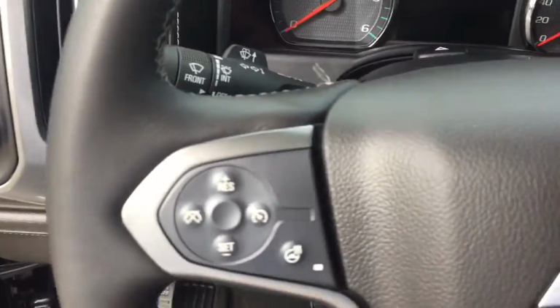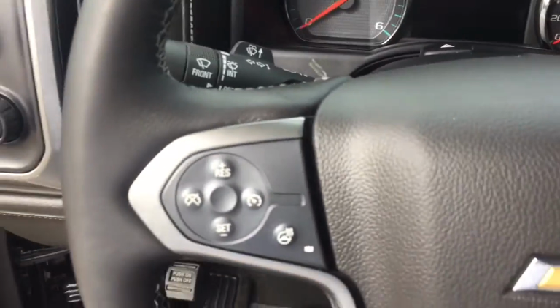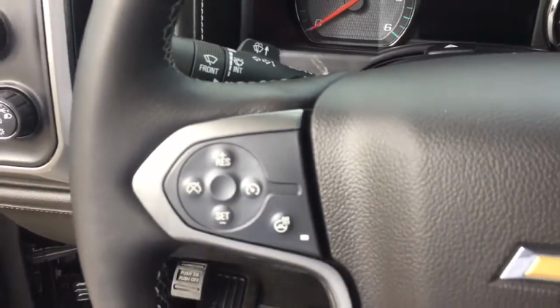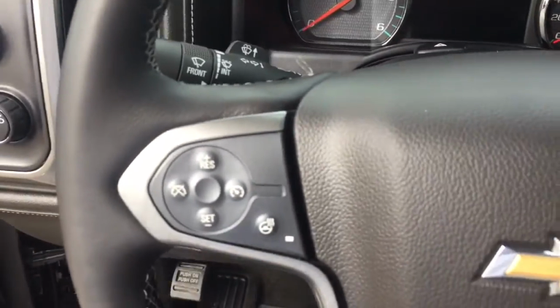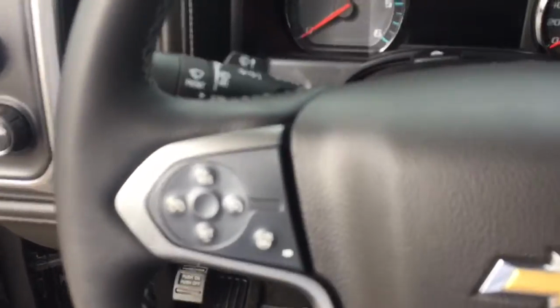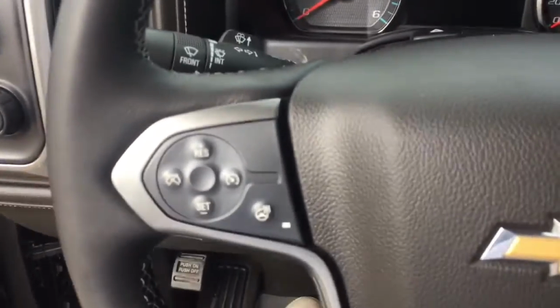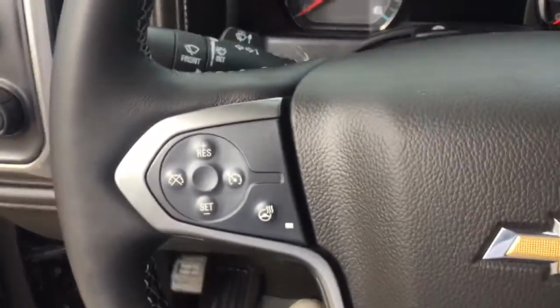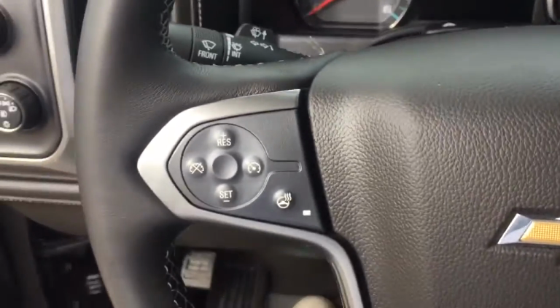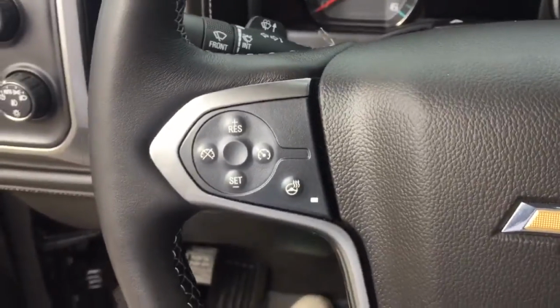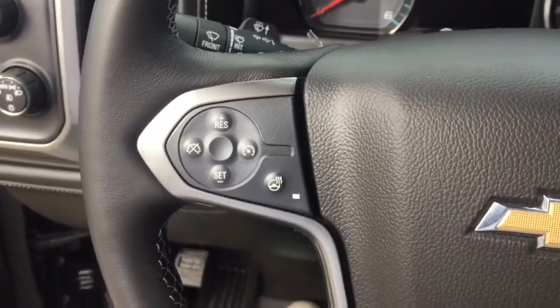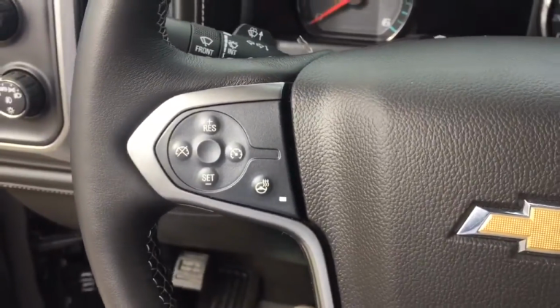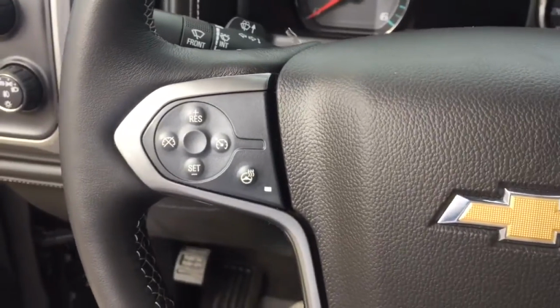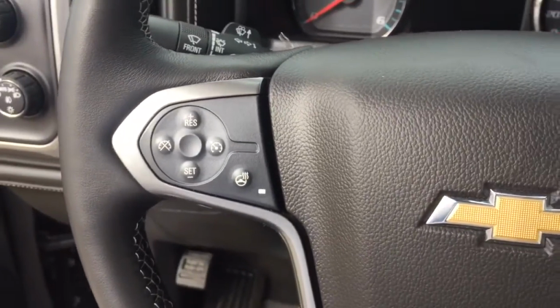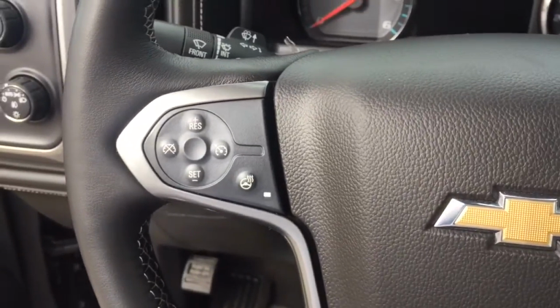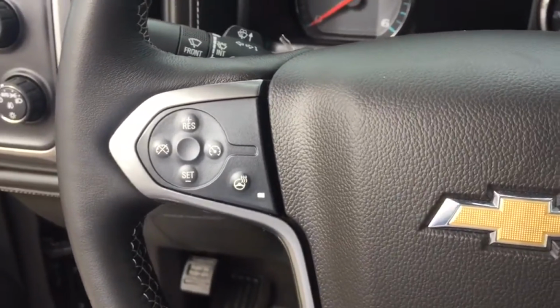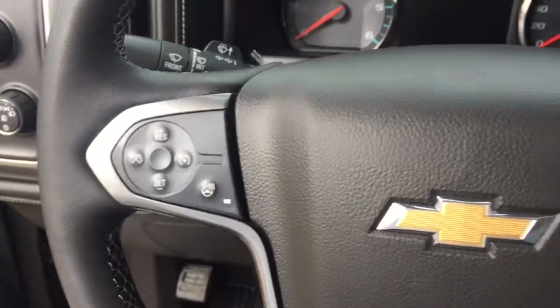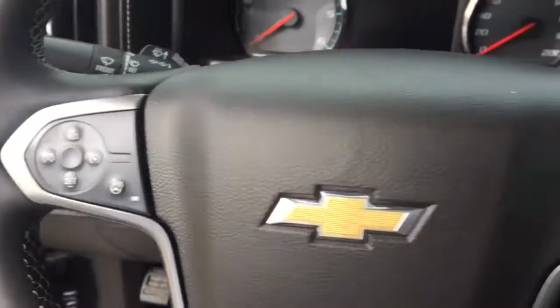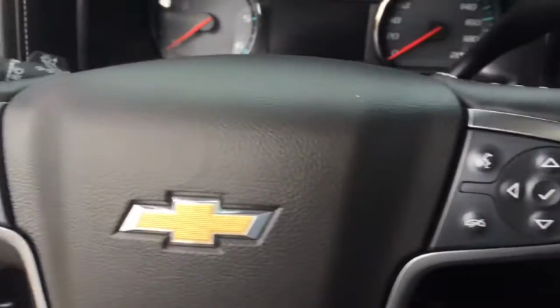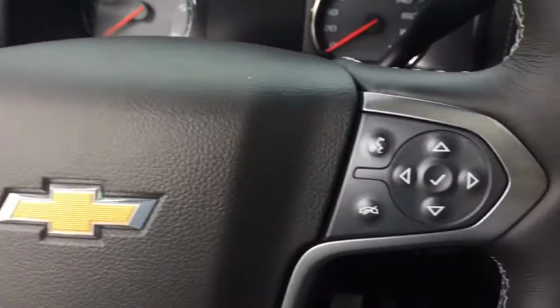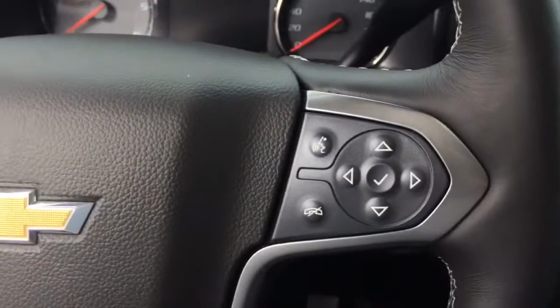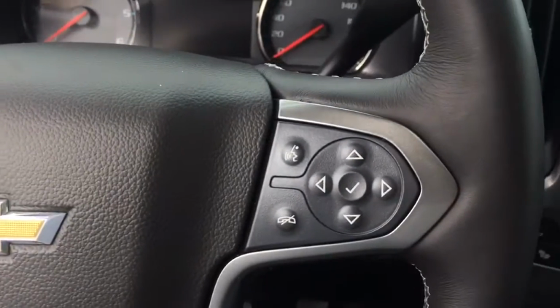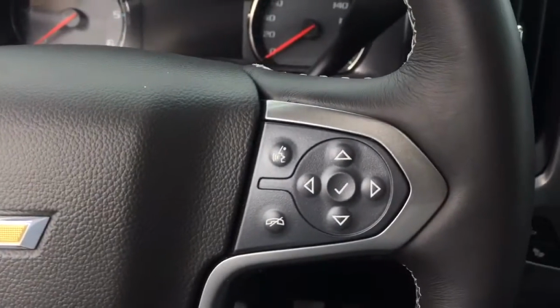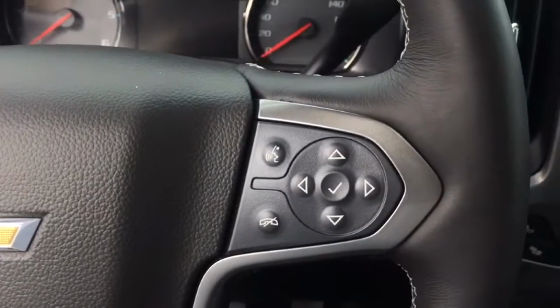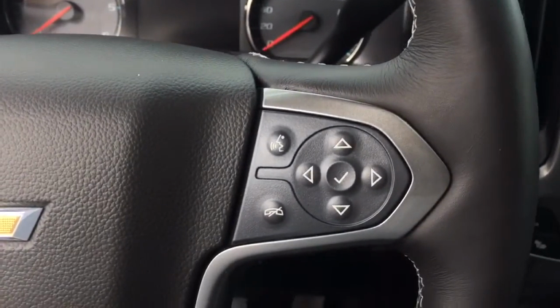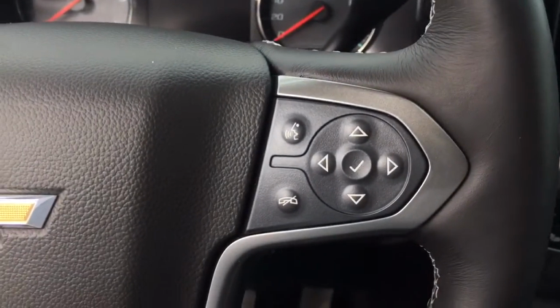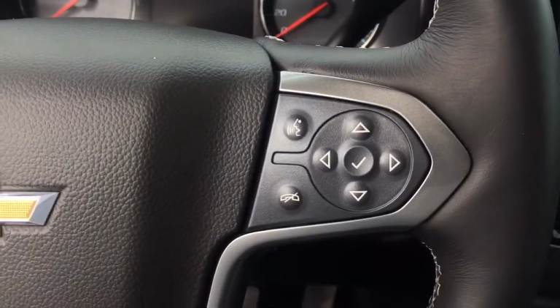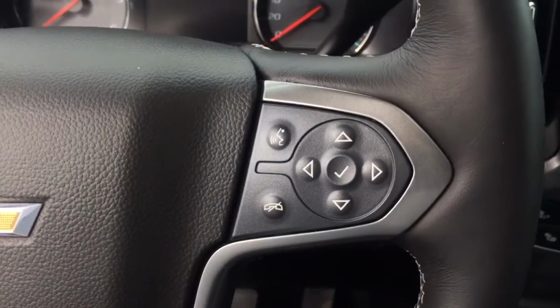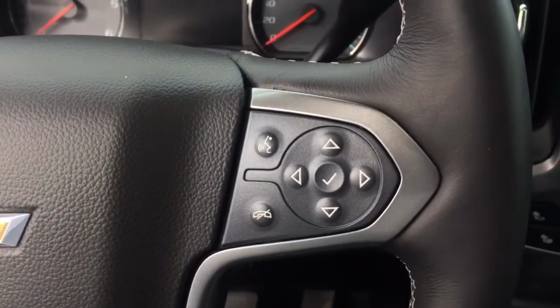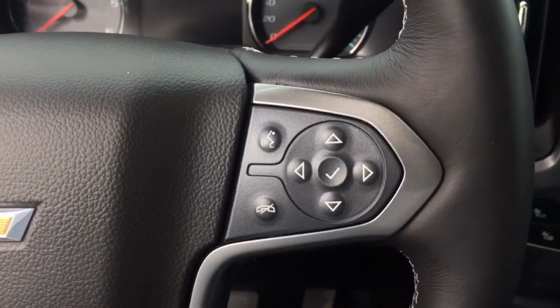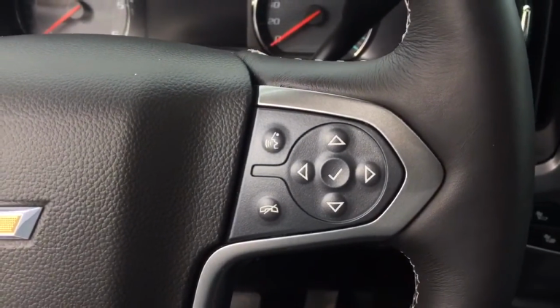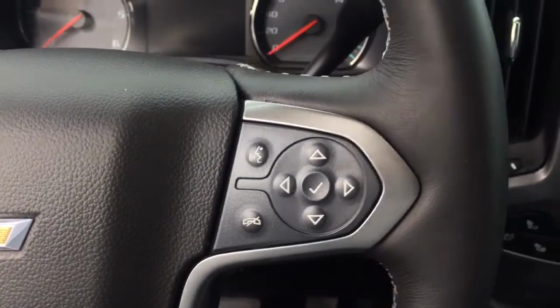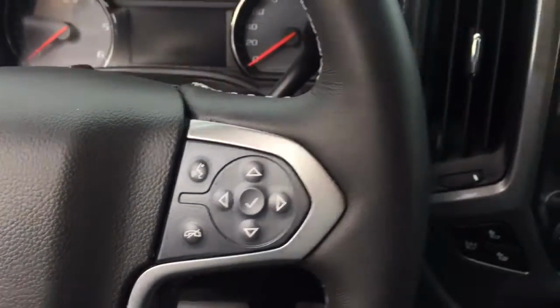On the steering wheel we have cruise control, heated steering wheel, Bluetooth capability, and media controls.